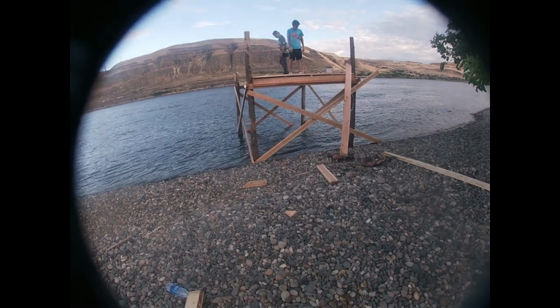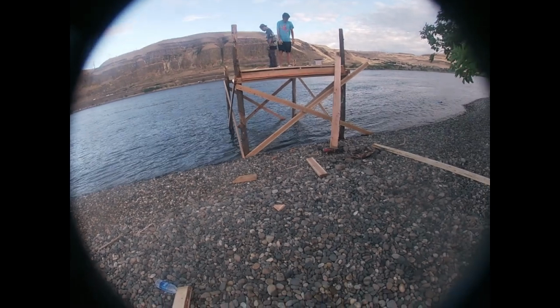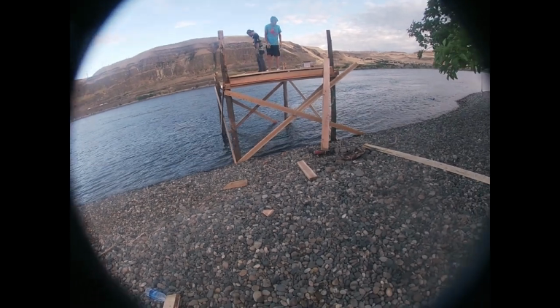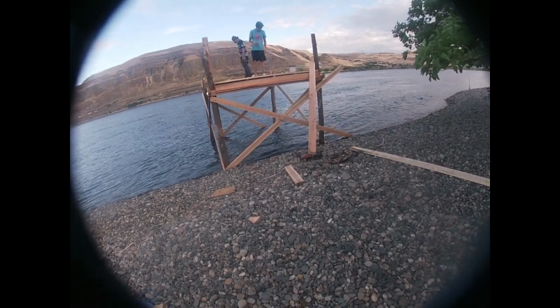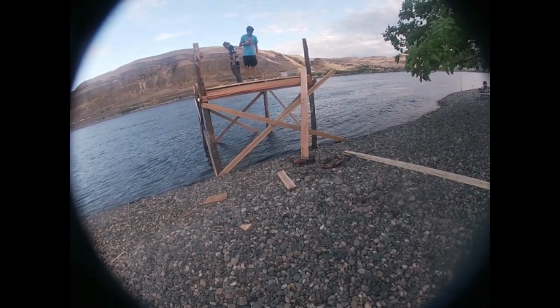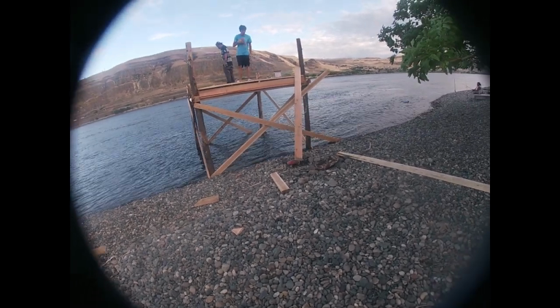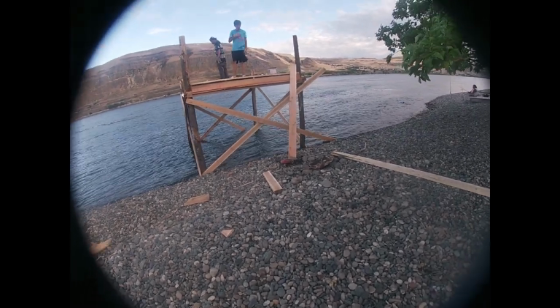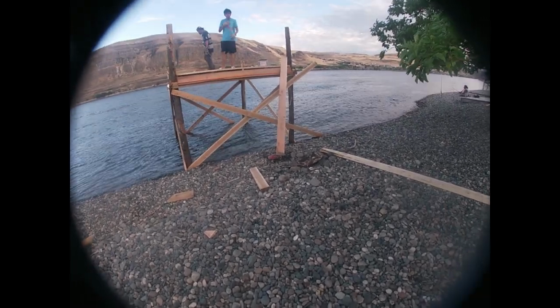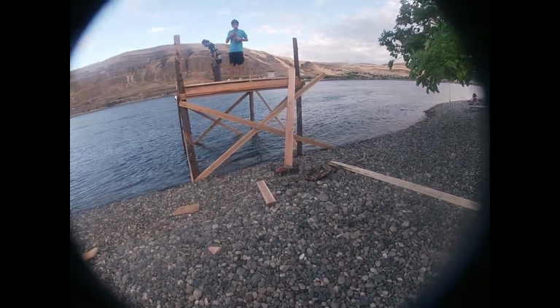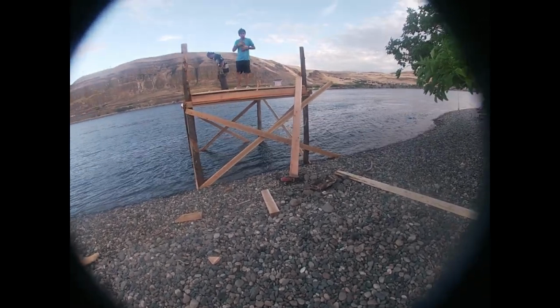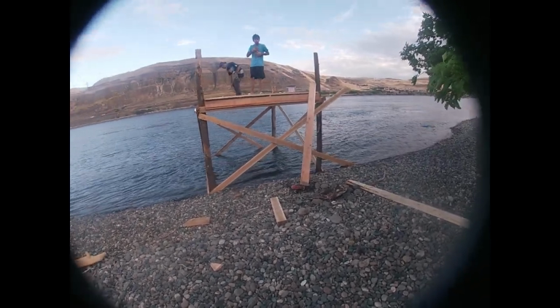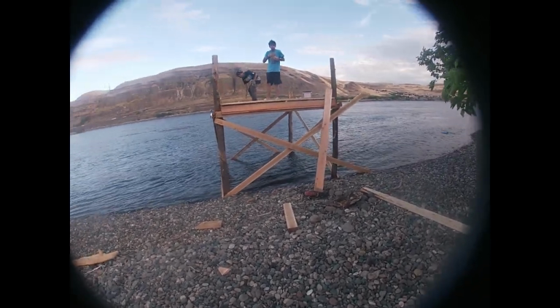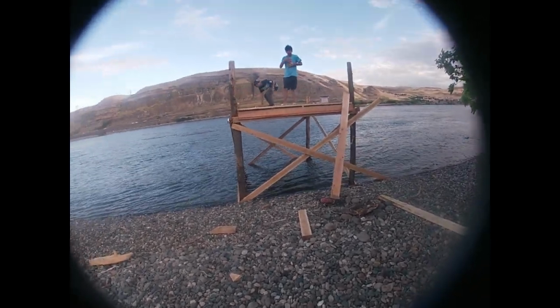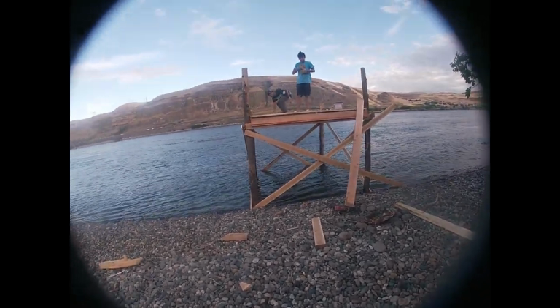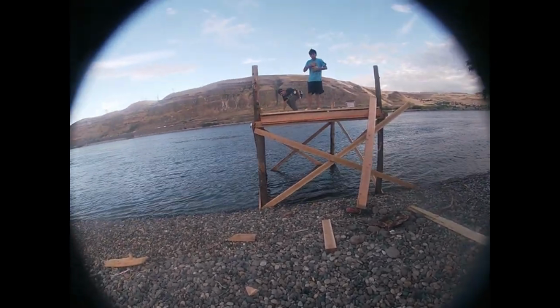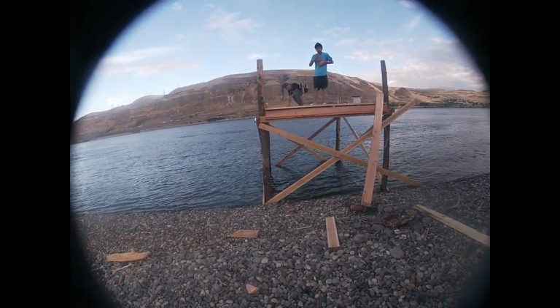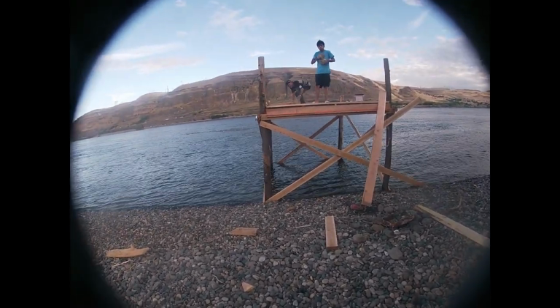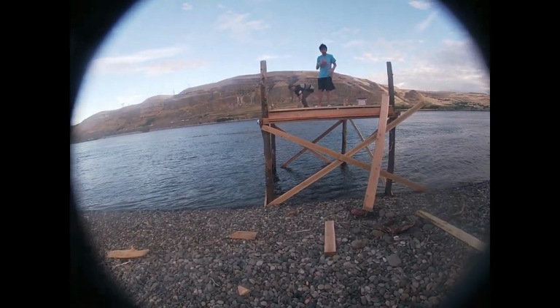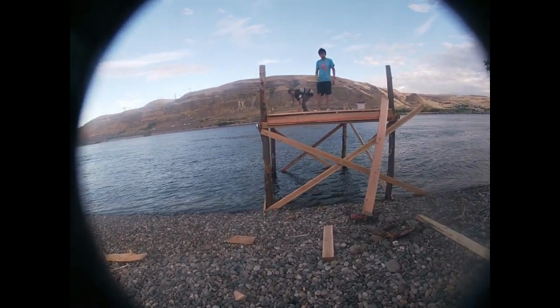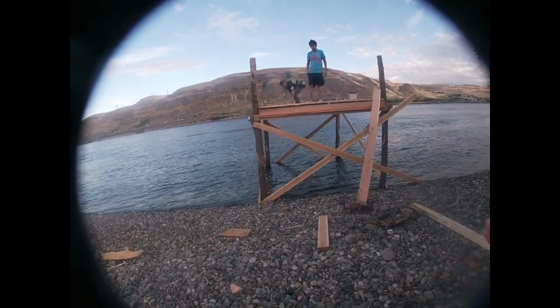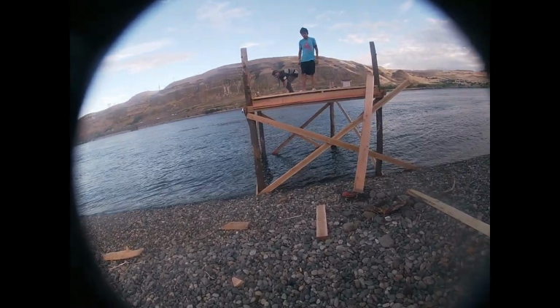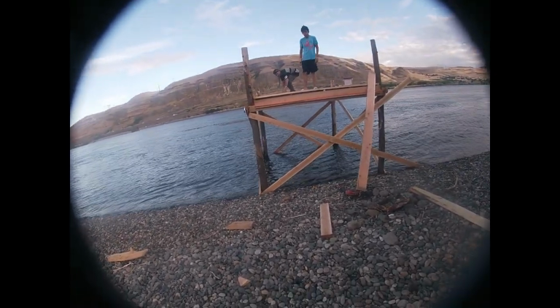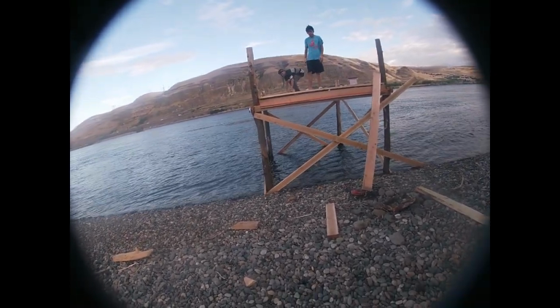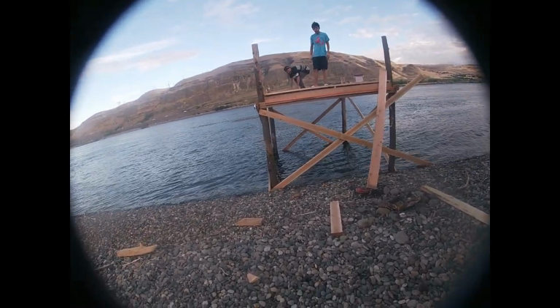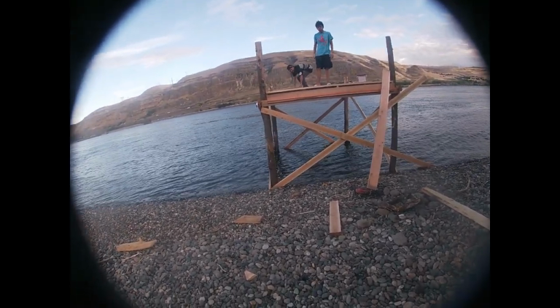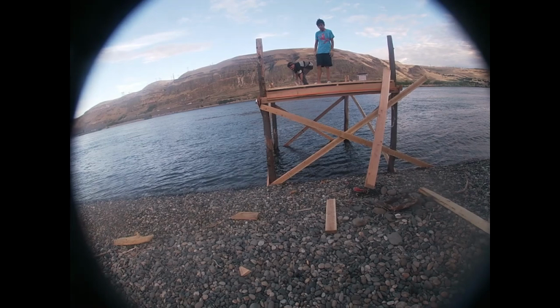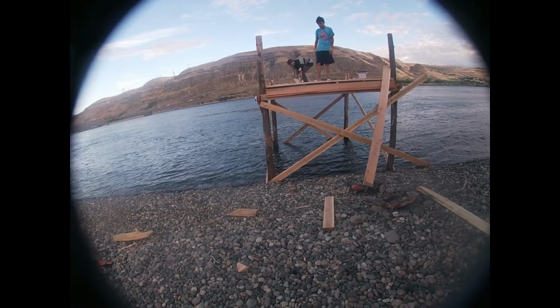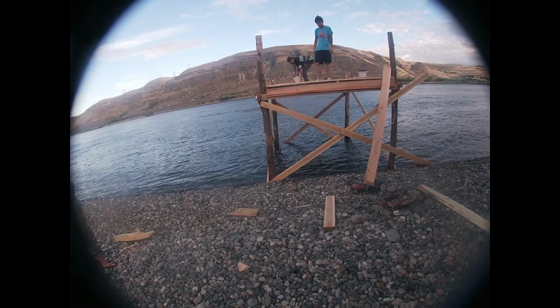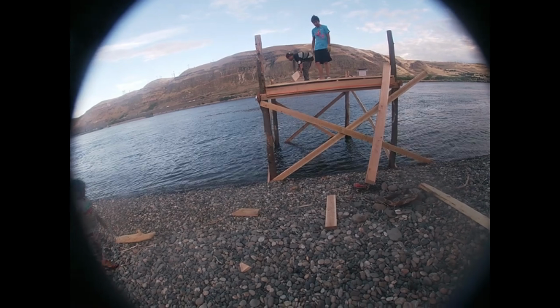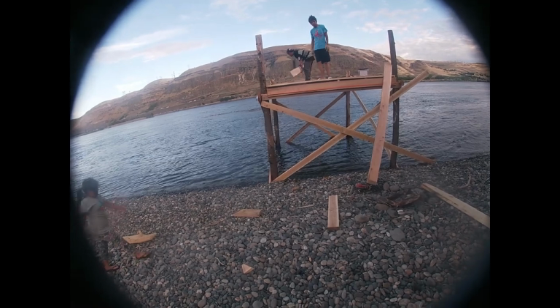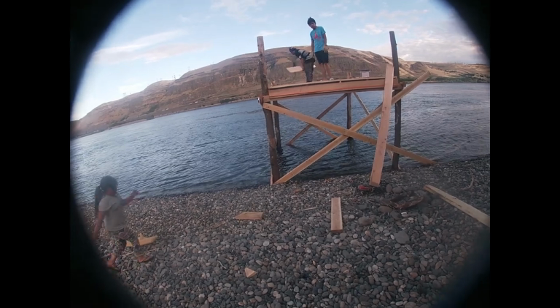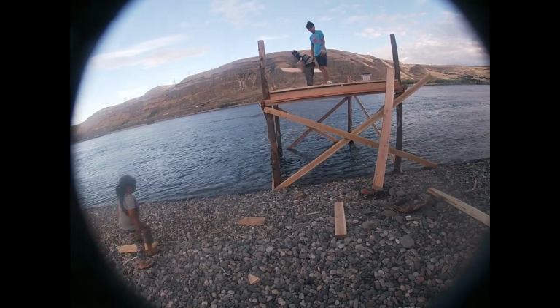Got our deck on right now, just gotta put the boards on — boards already on there. This is the second to the last part.